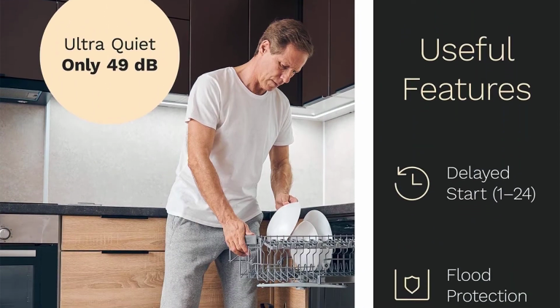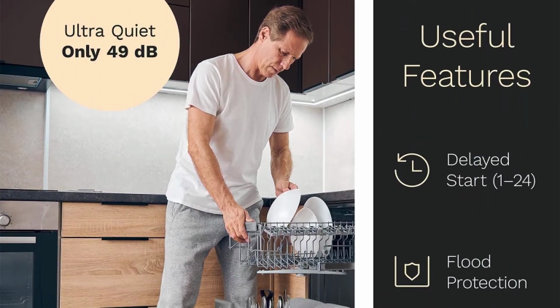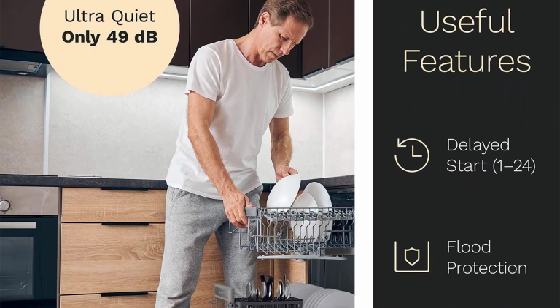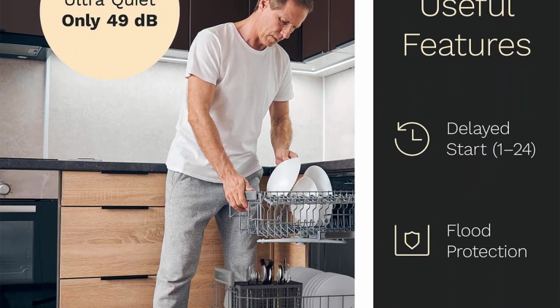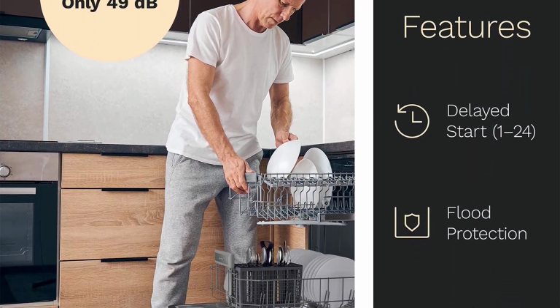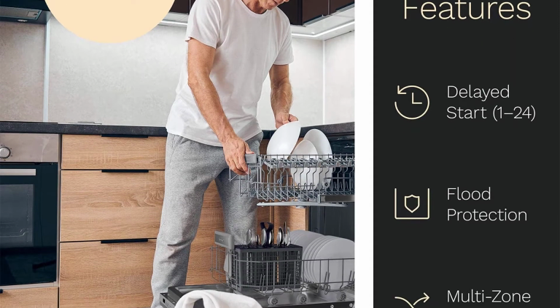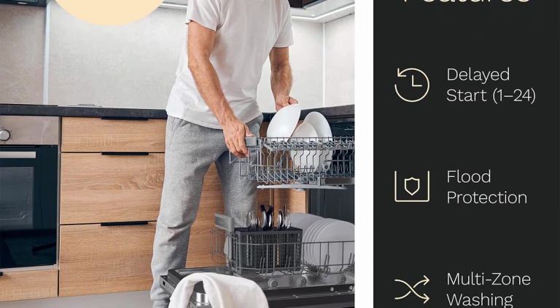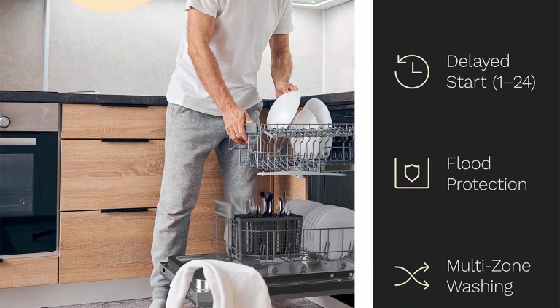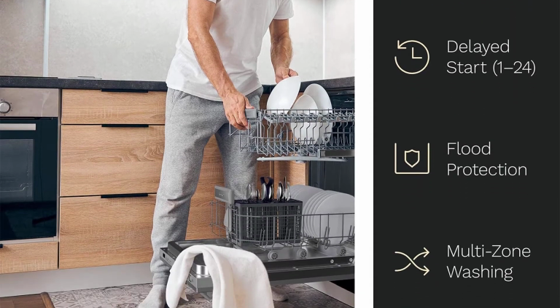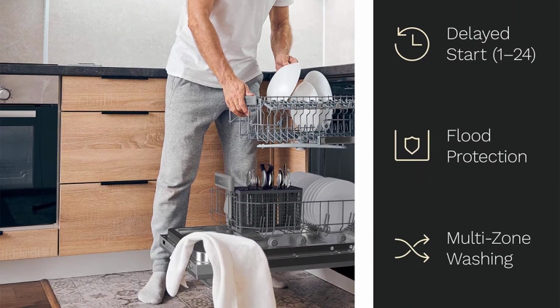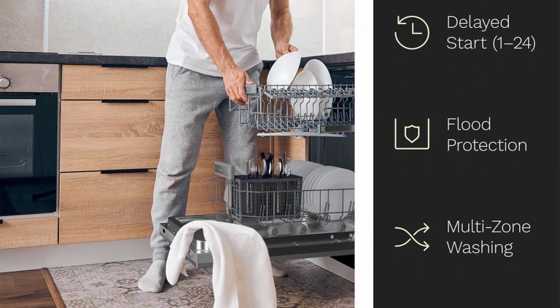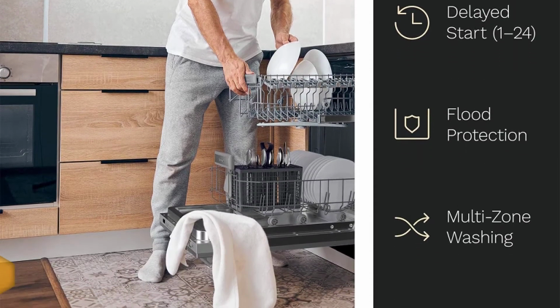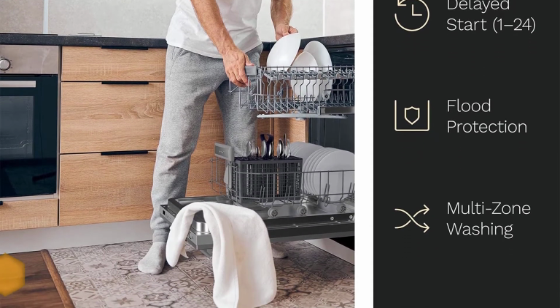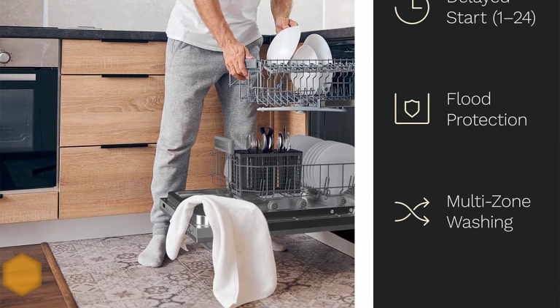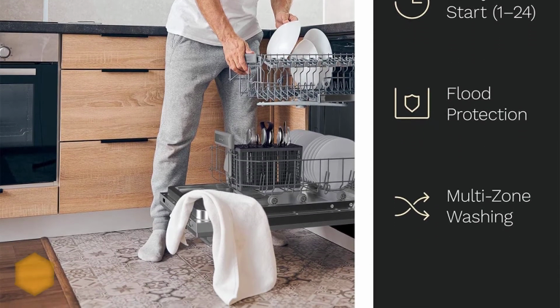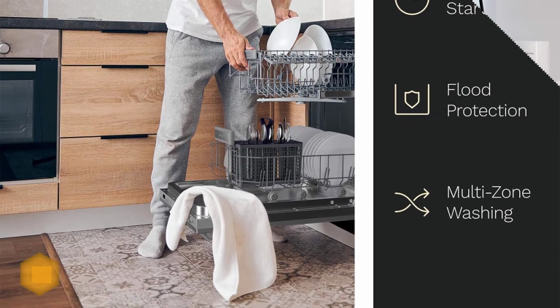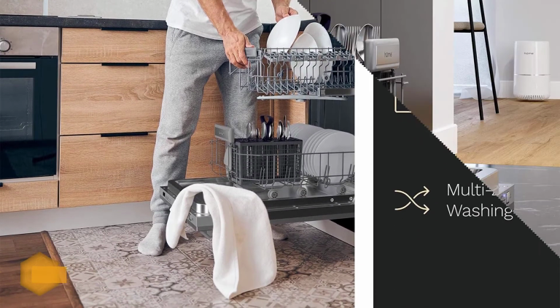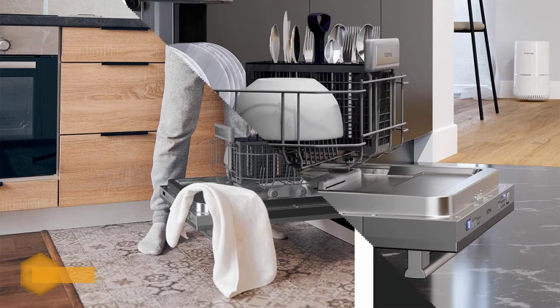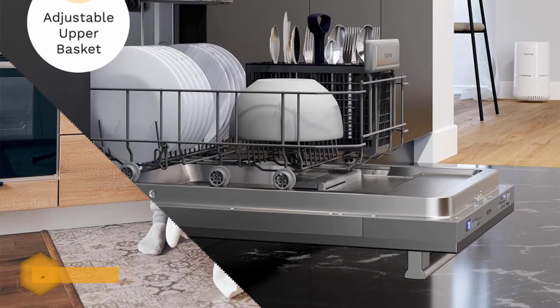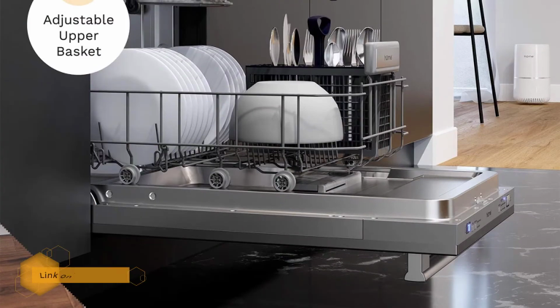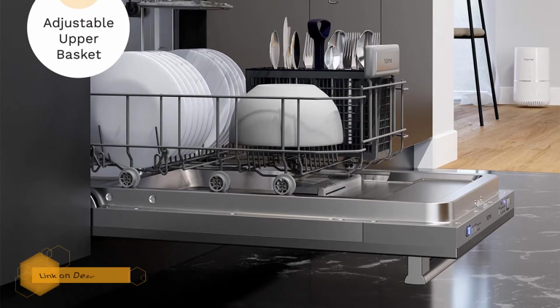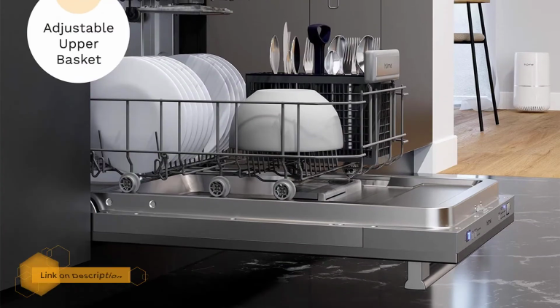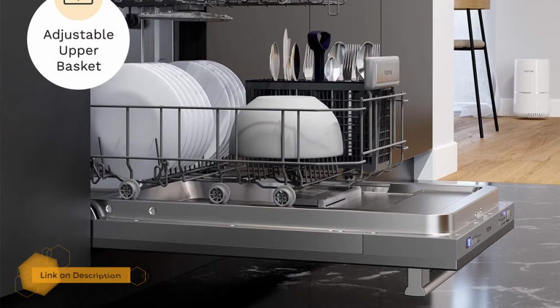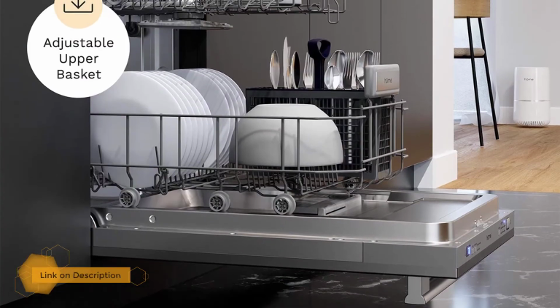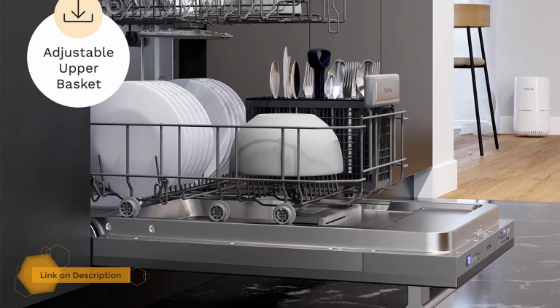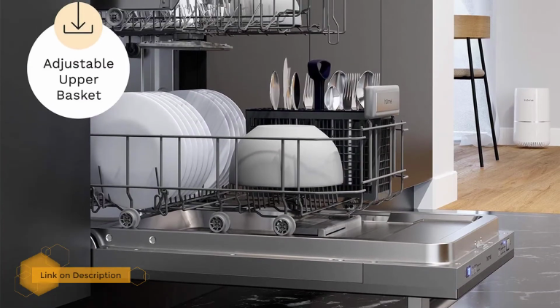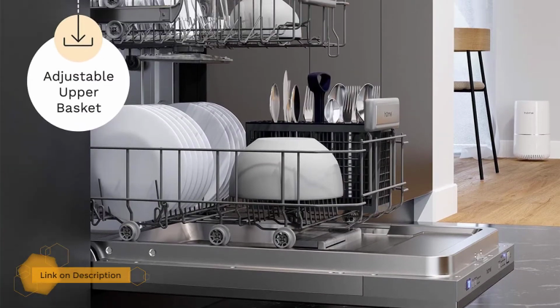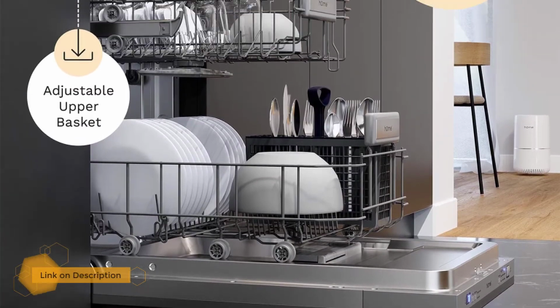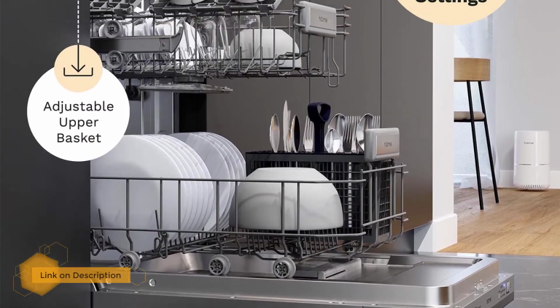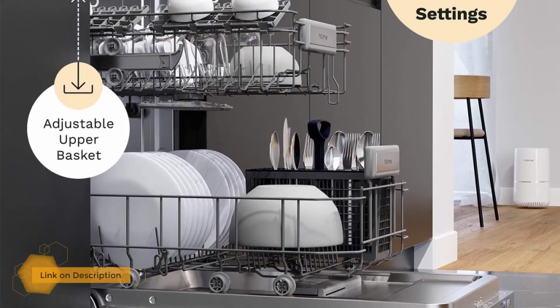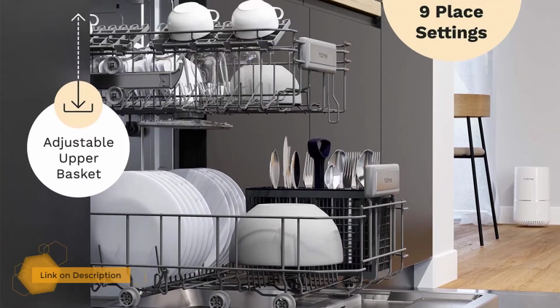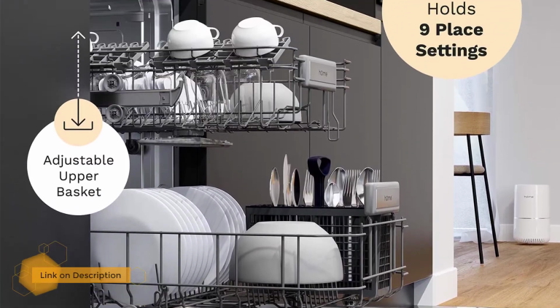With the generous amount of space, your countertop will forget how it feels to have a sink full of dirty dishes.